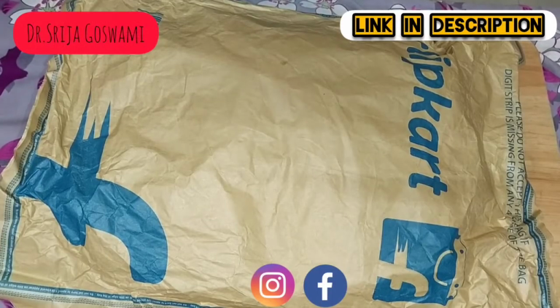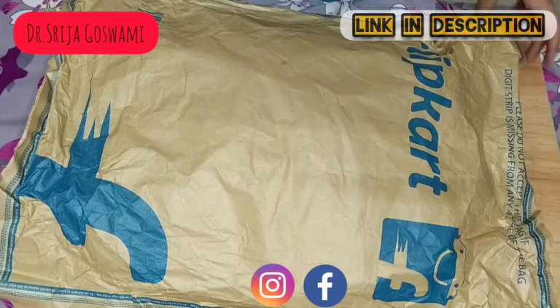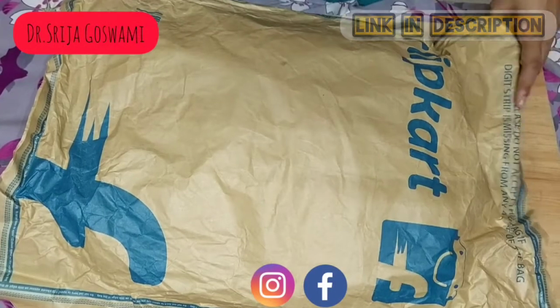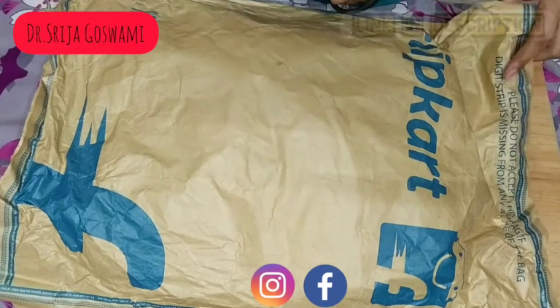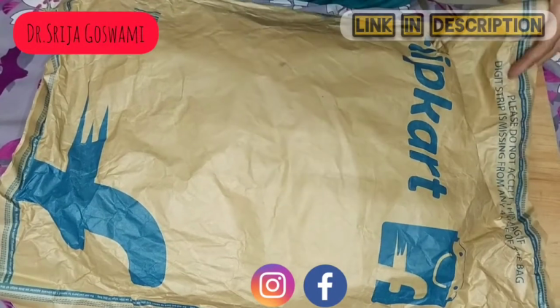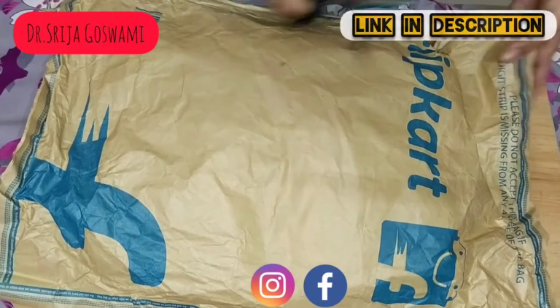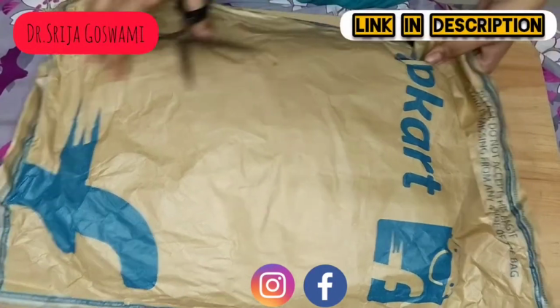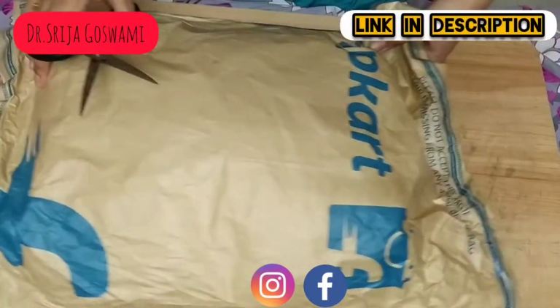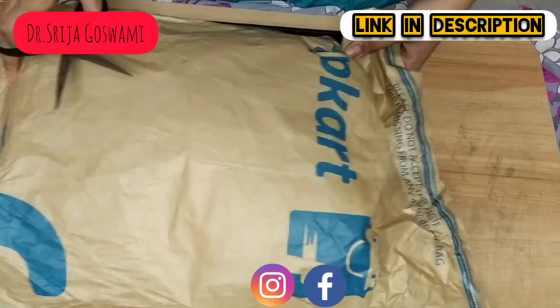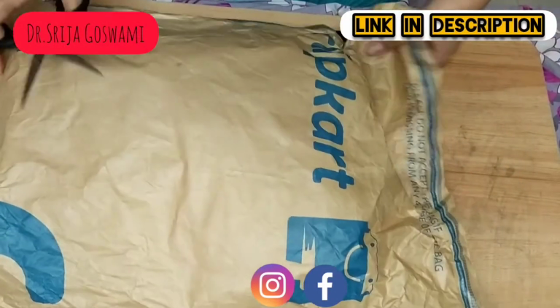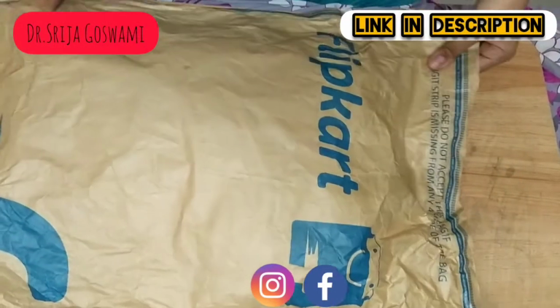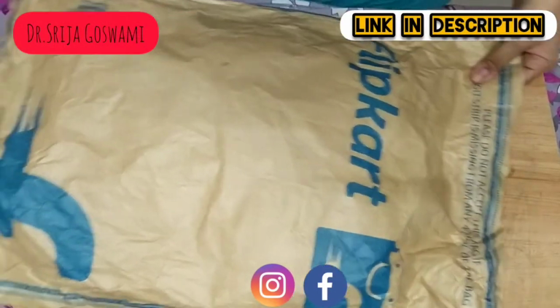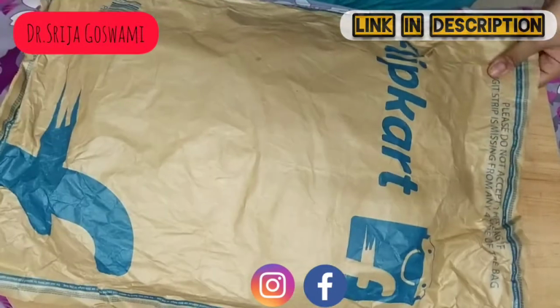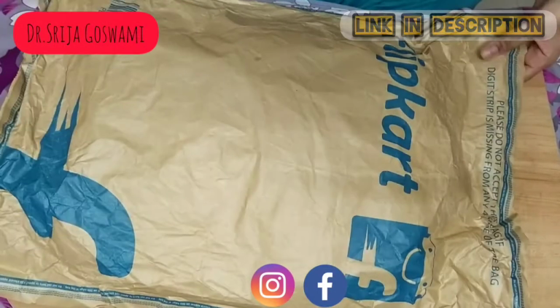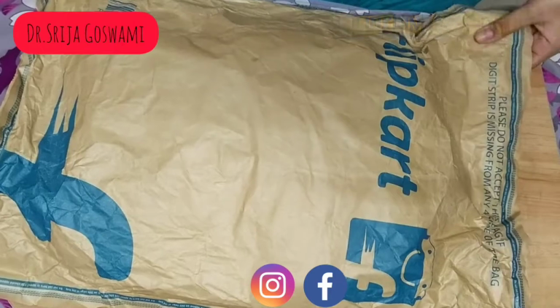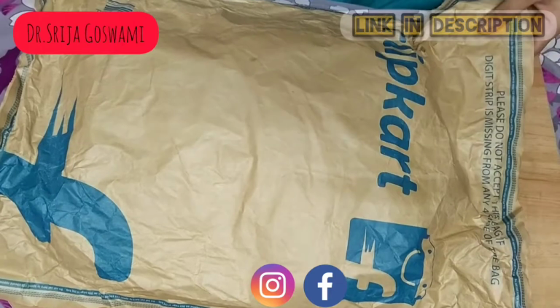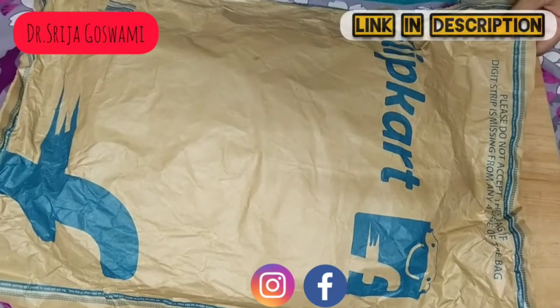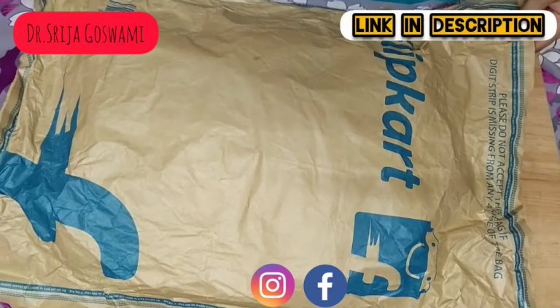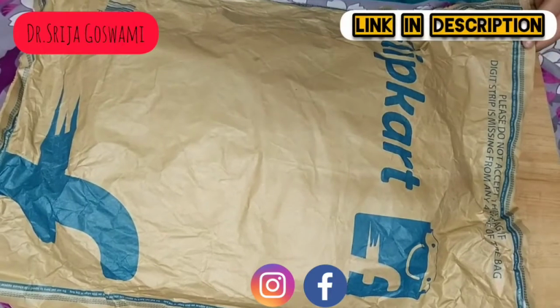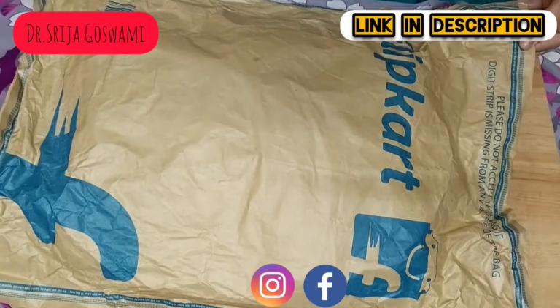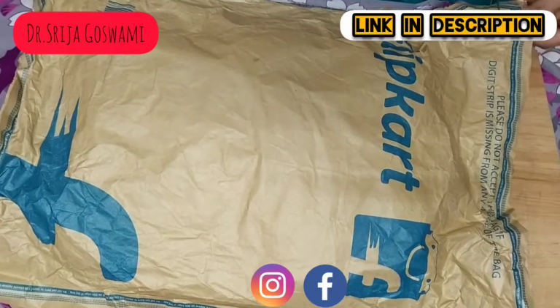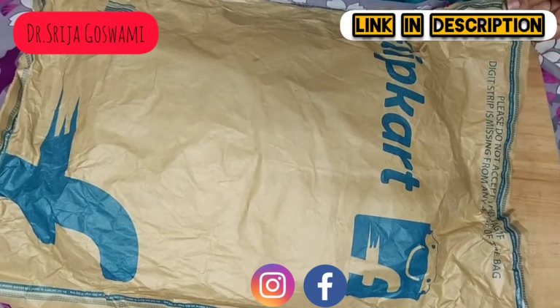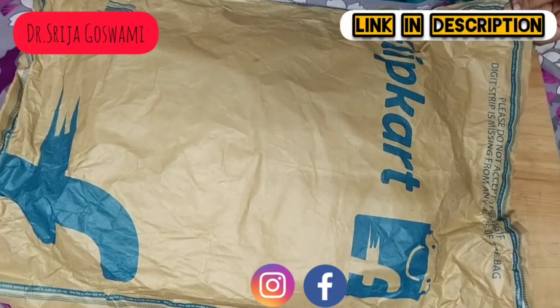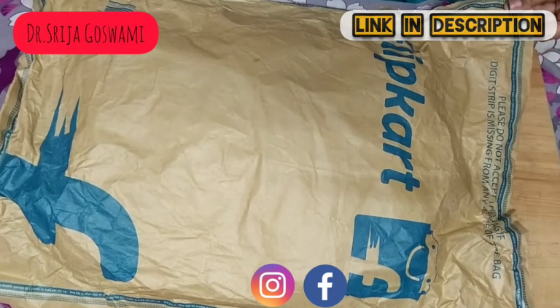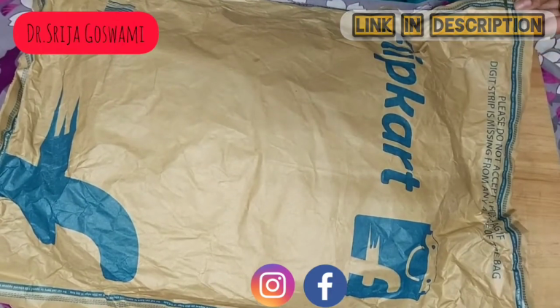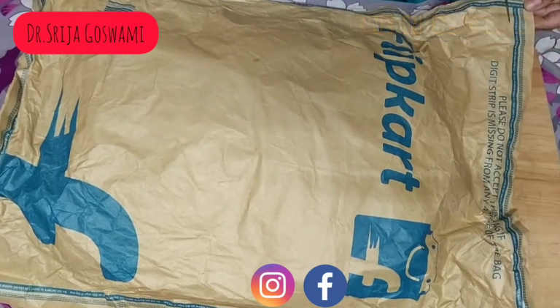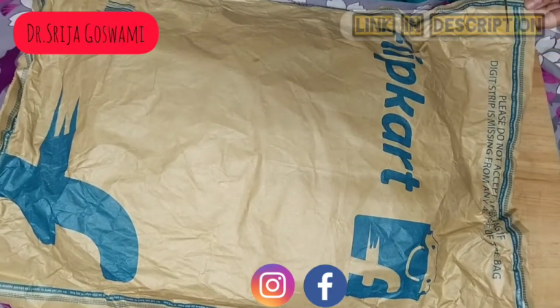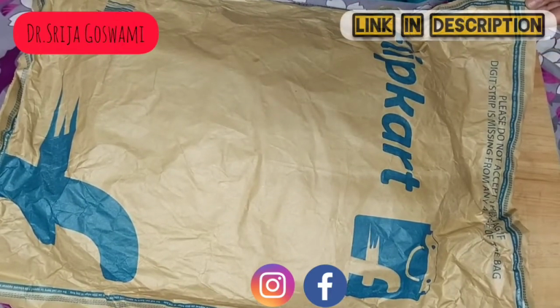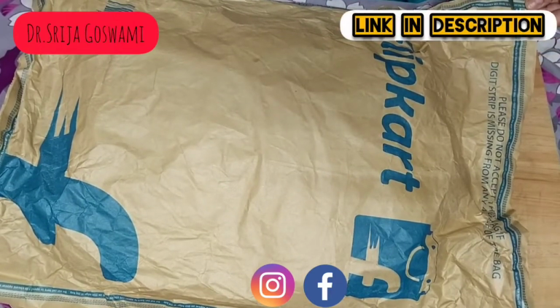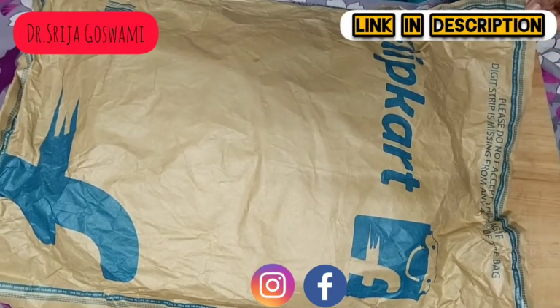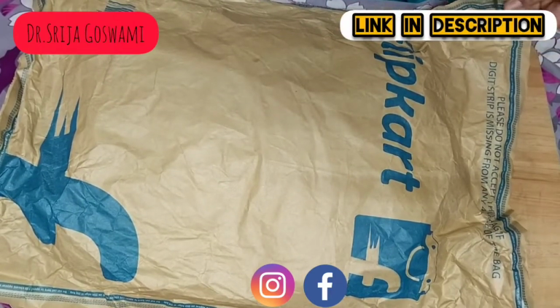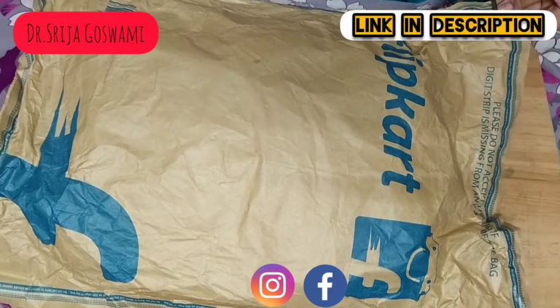Let's unpack the bag that I recently got from Flipkart. The link is given in the description.